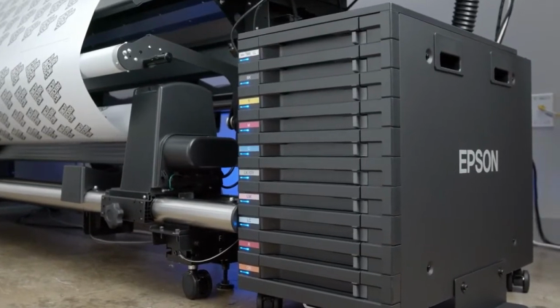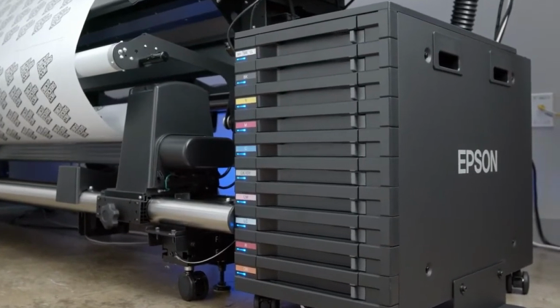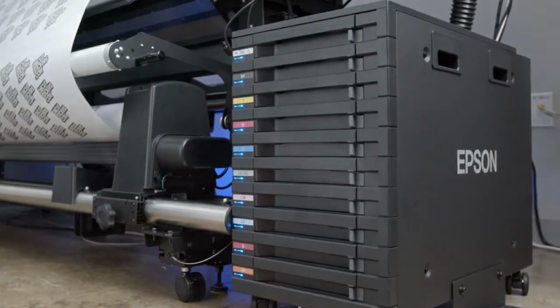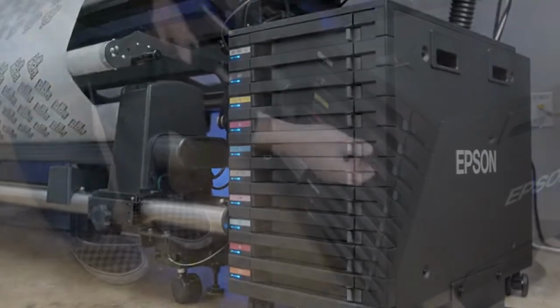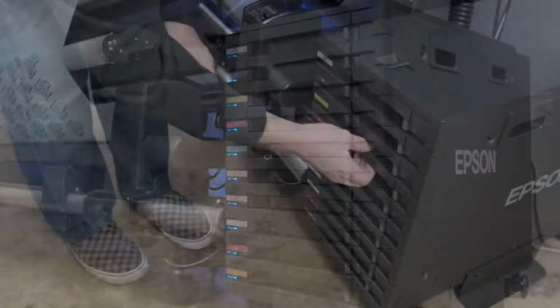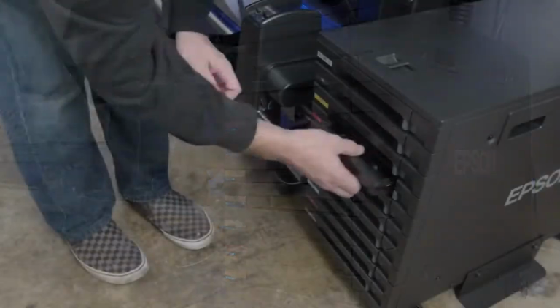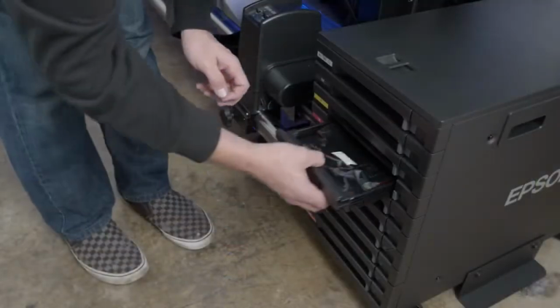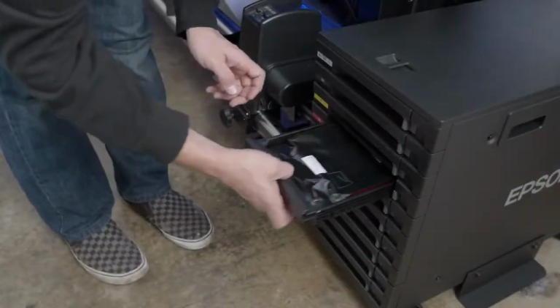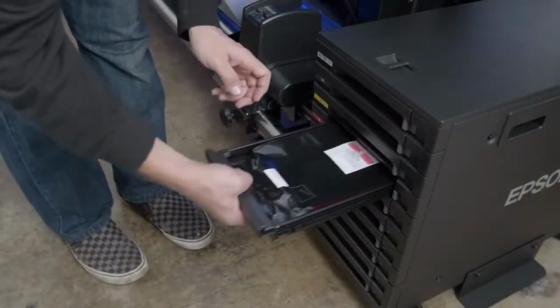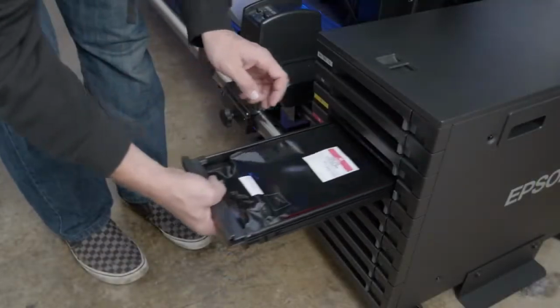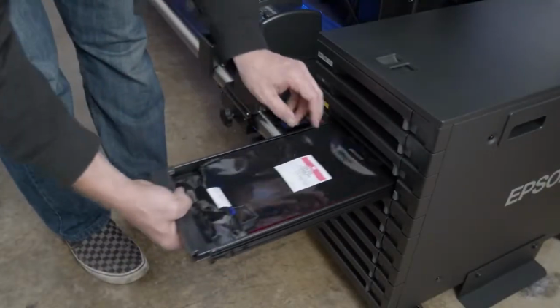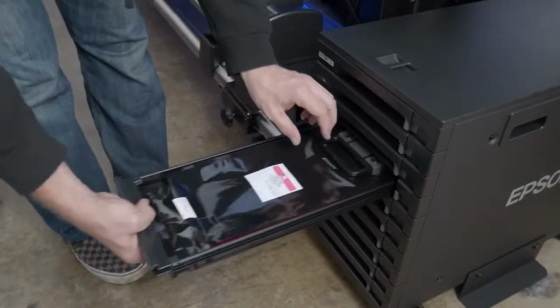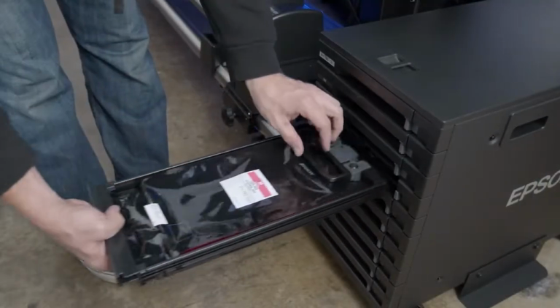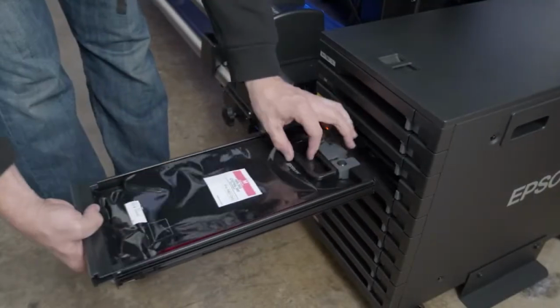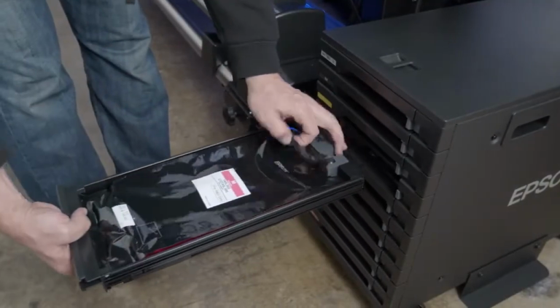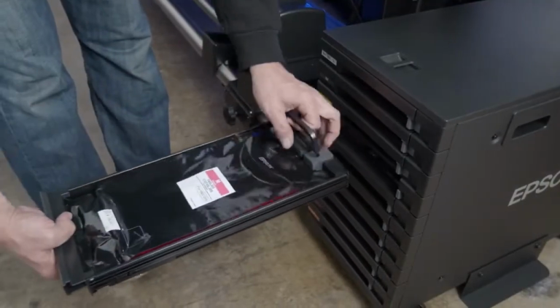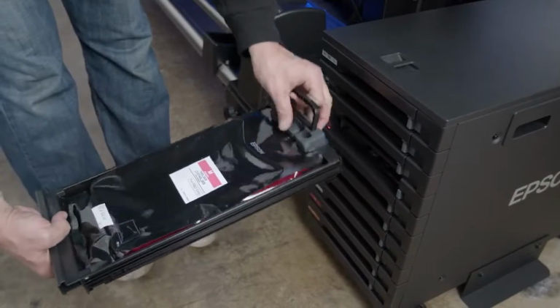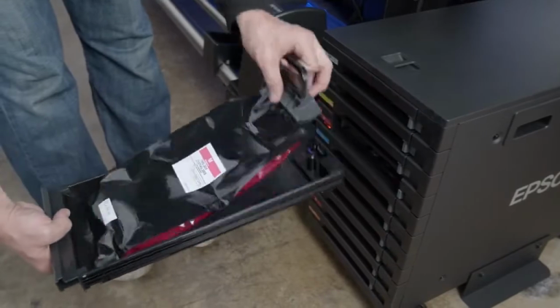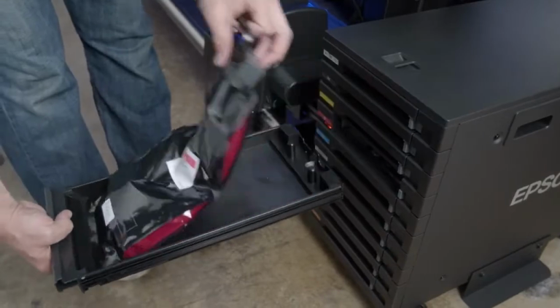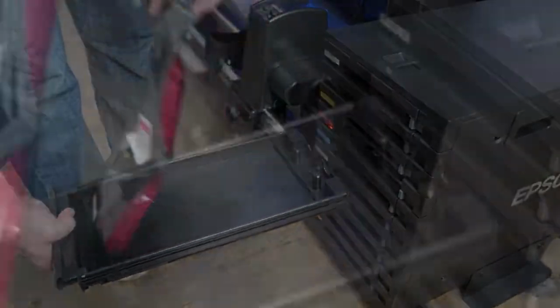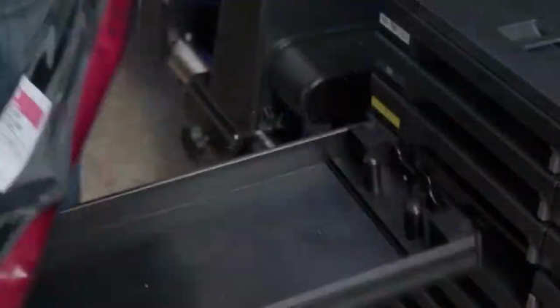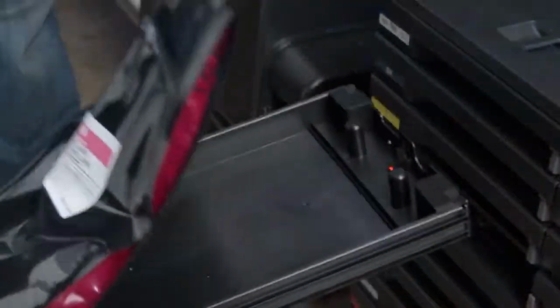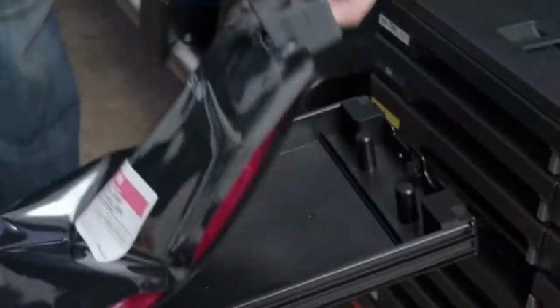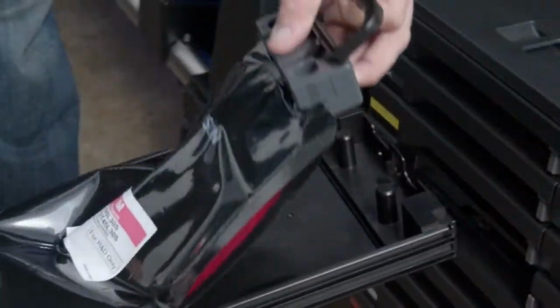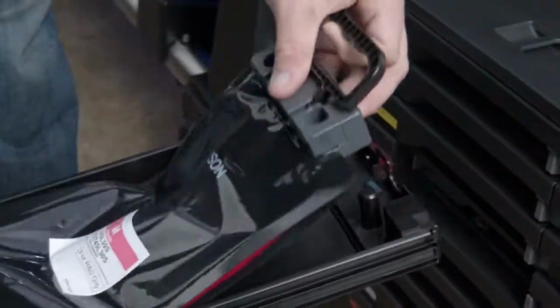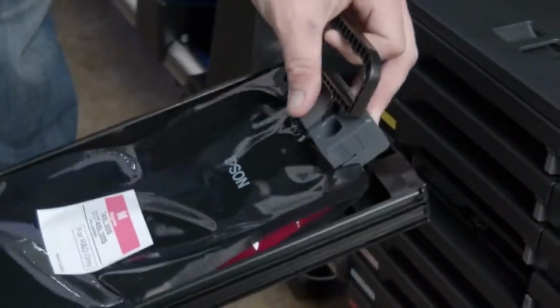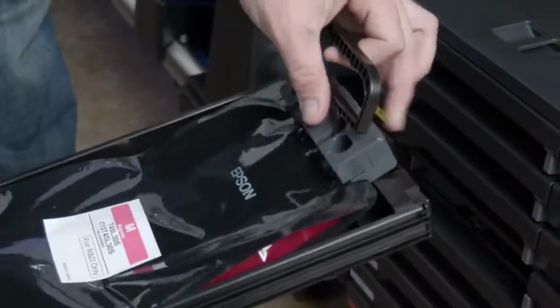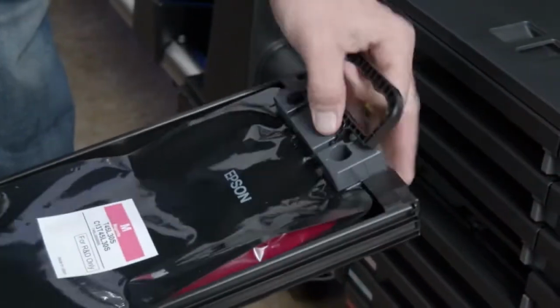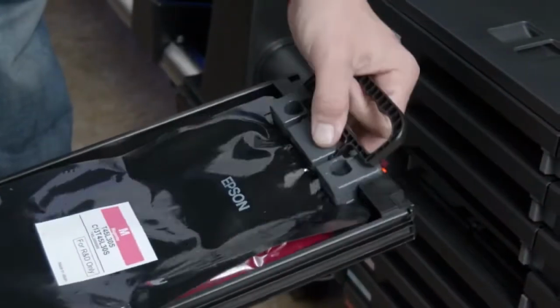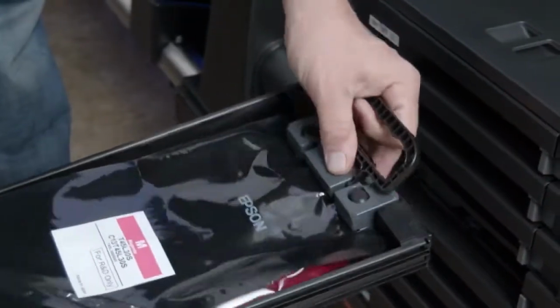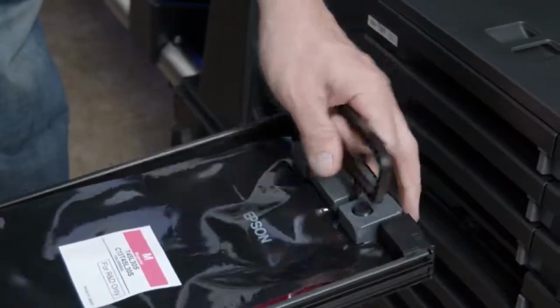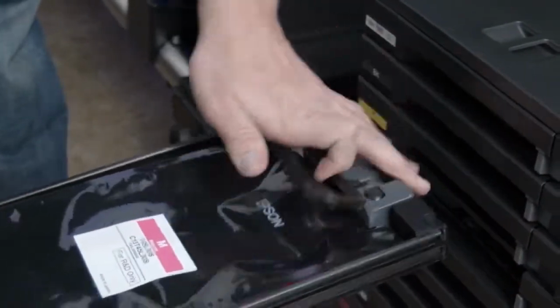Slide the tray out, pull out the old bag, throw it away, get your new bag, throw it in there. There are two pins for alignment.